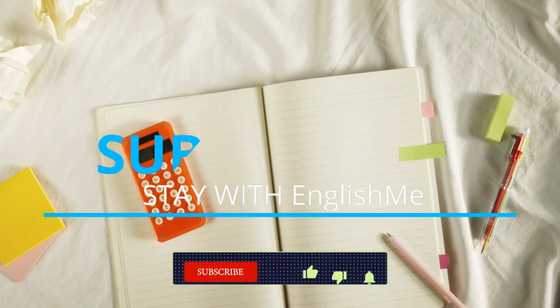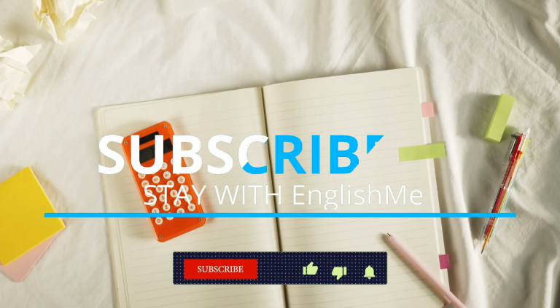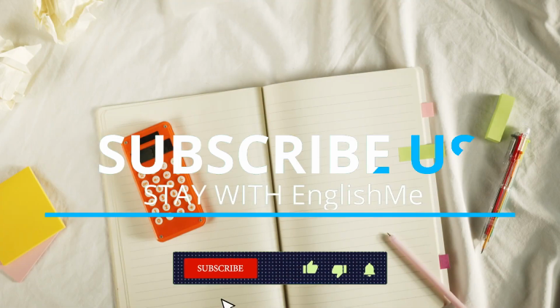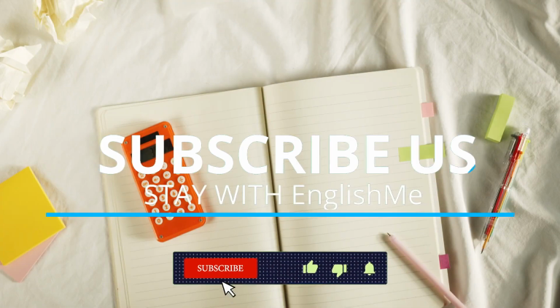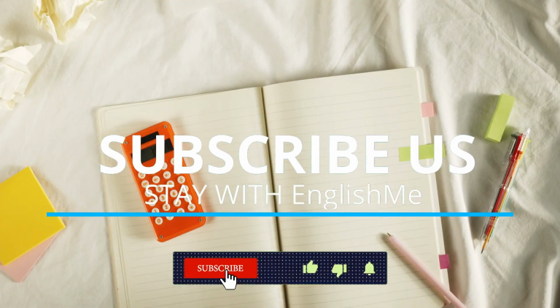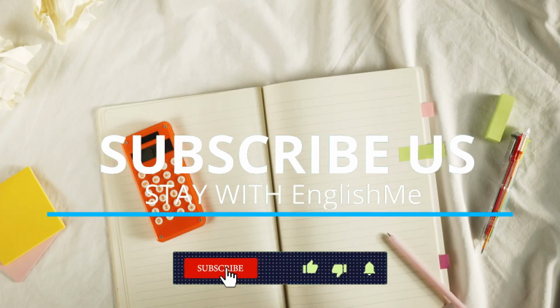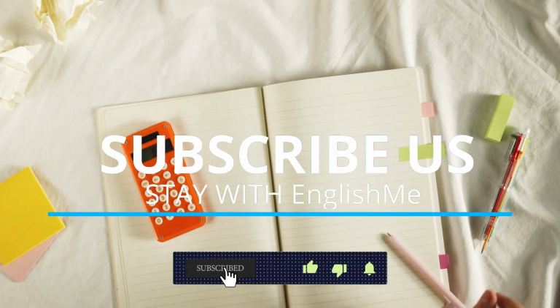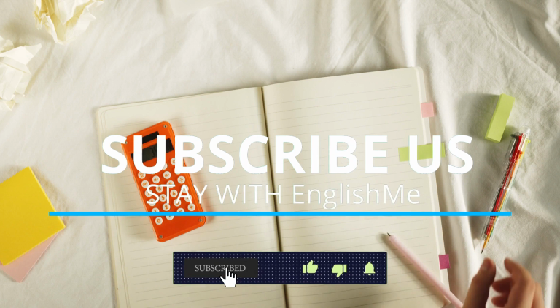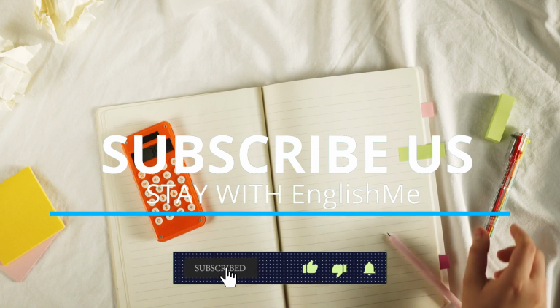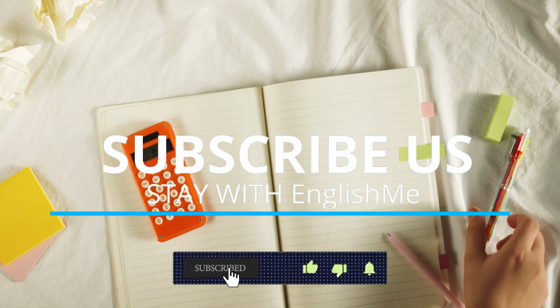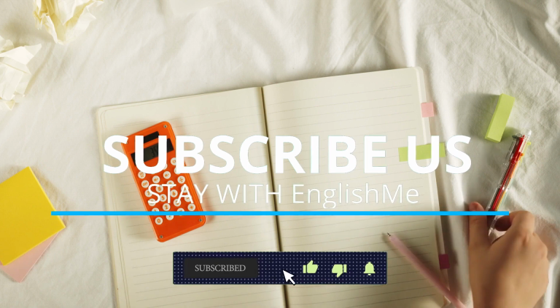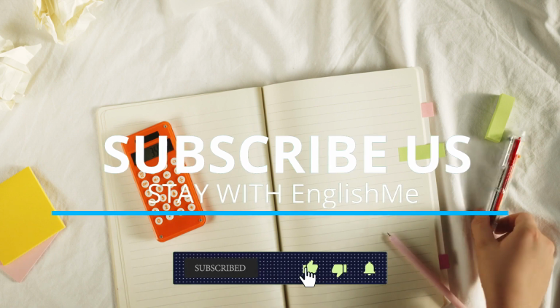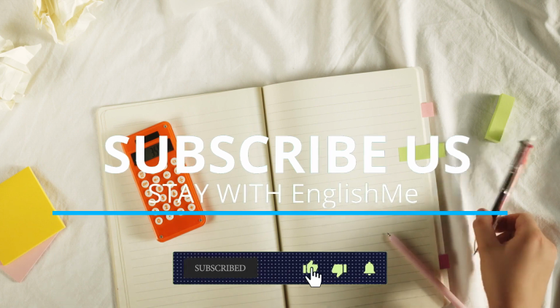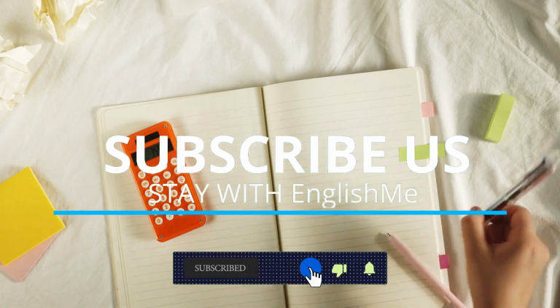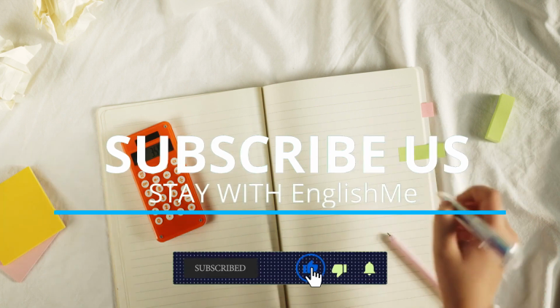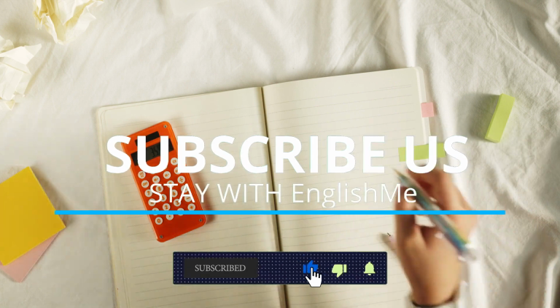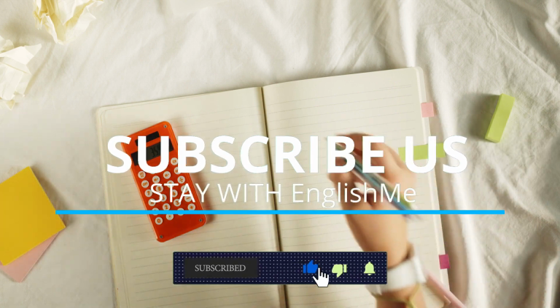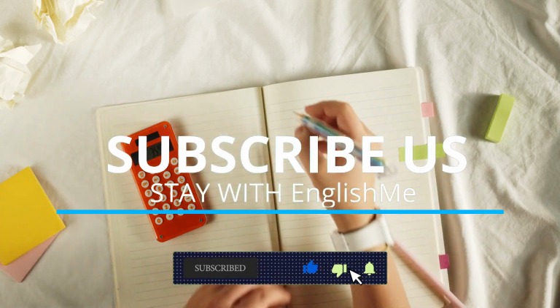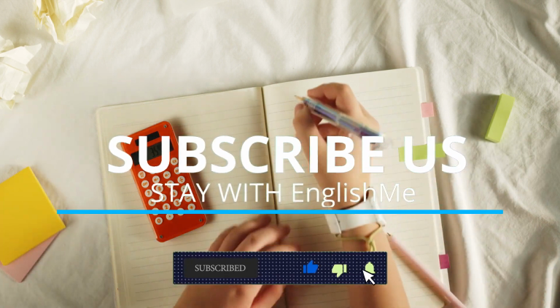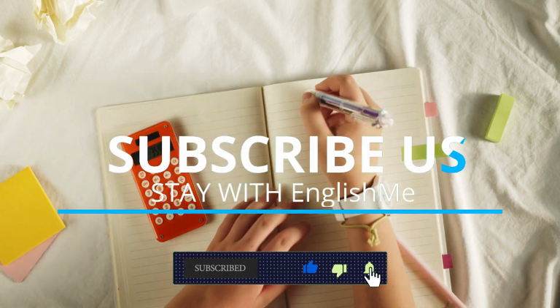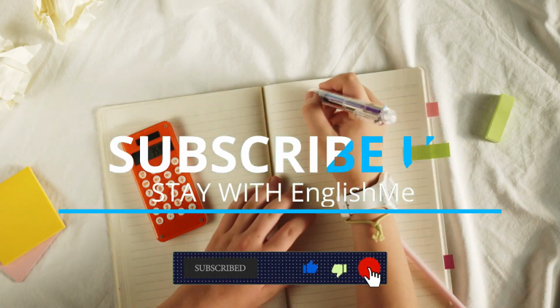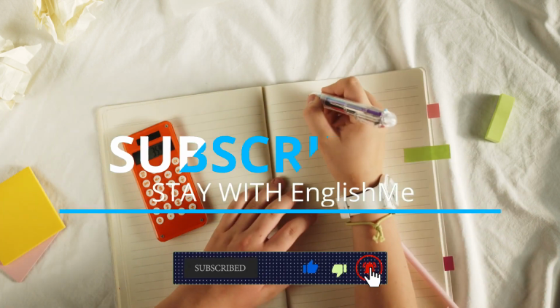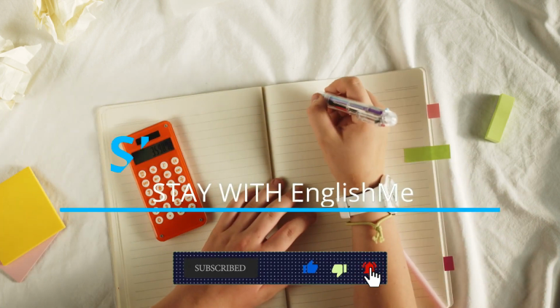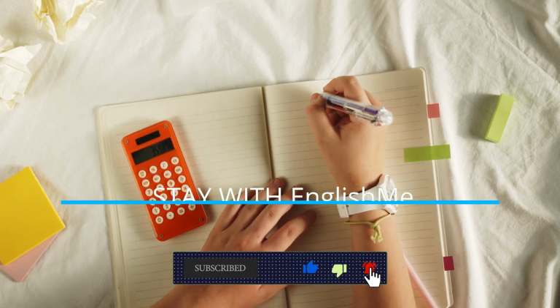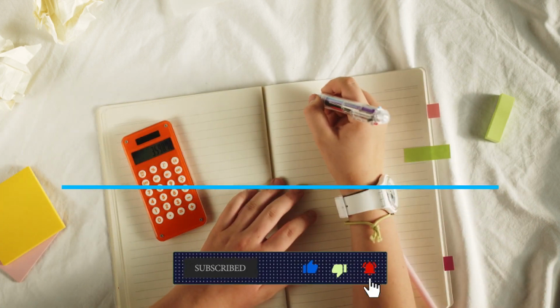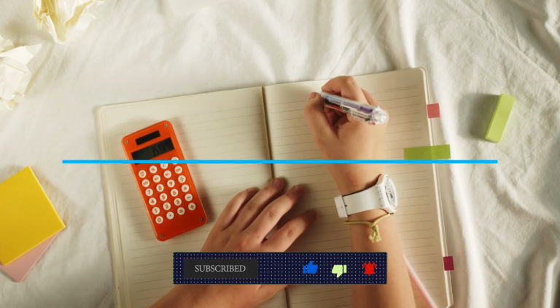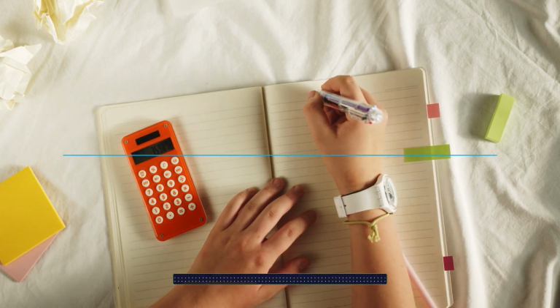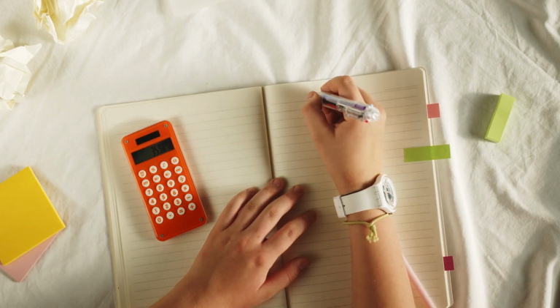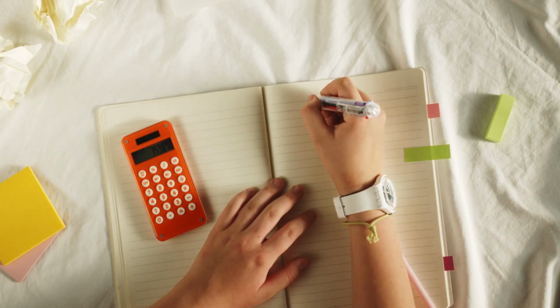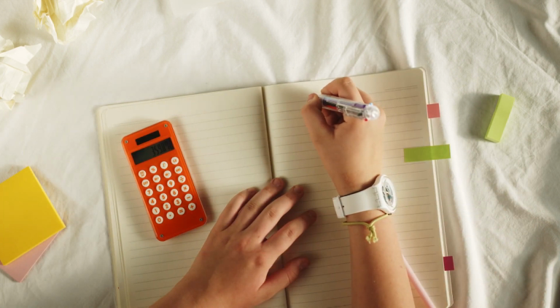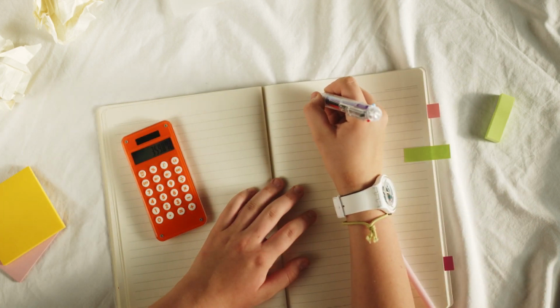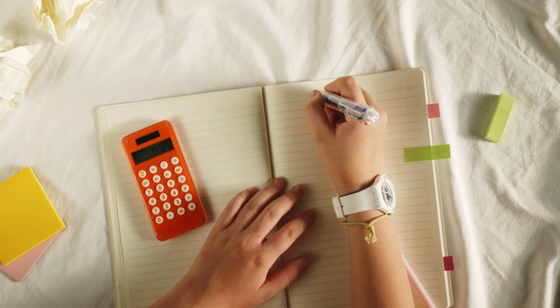Enhance your English with Englishme. Subscribe to our channel and discover more fascinating videos on our page.